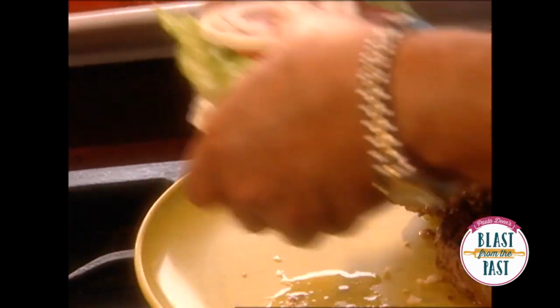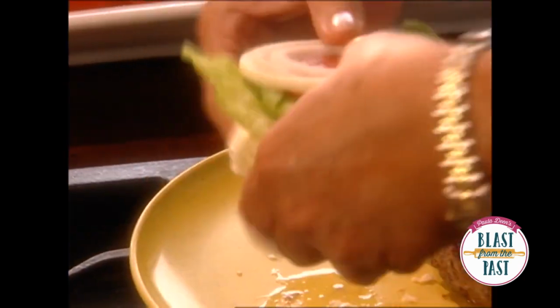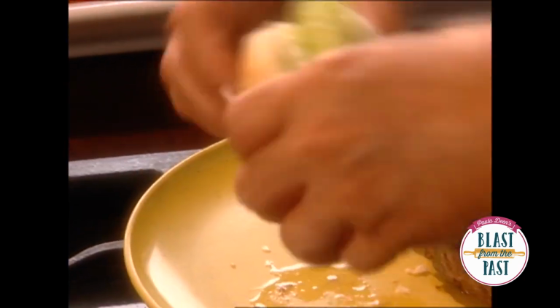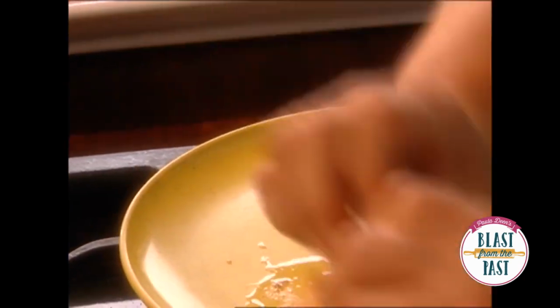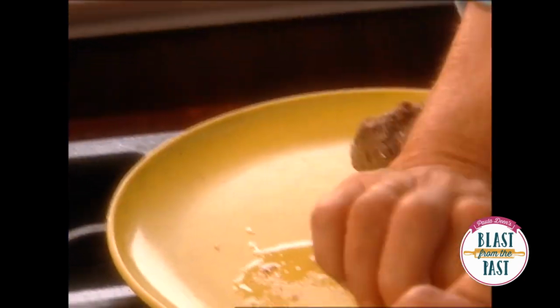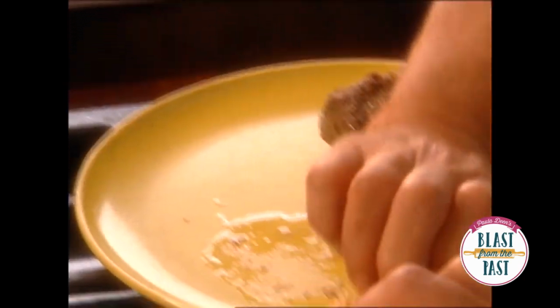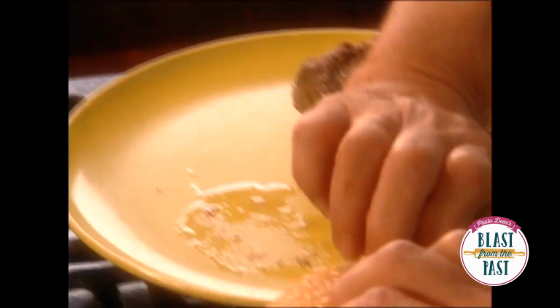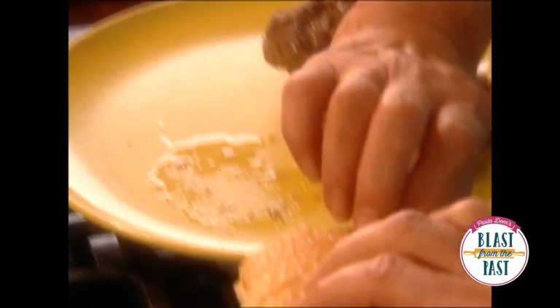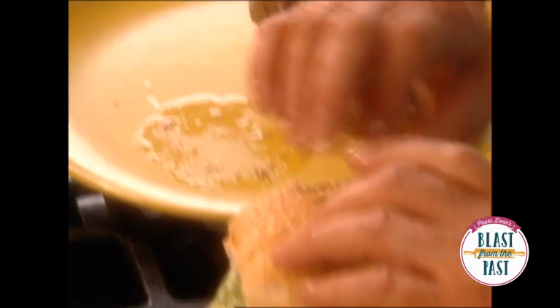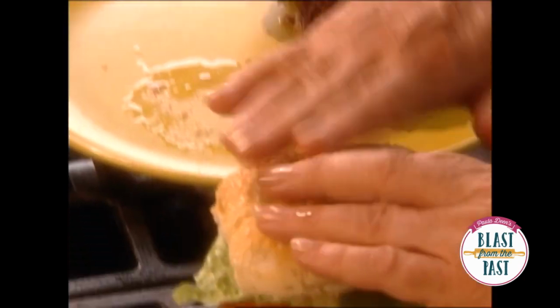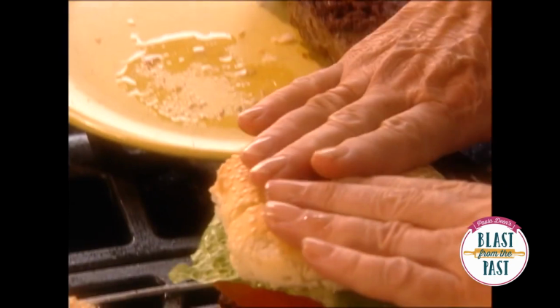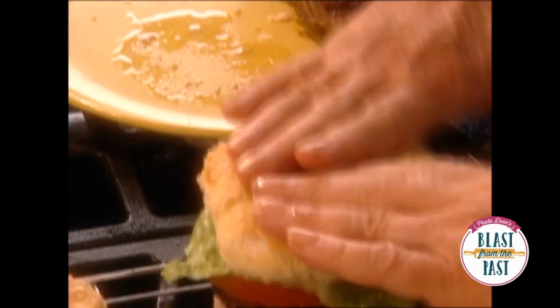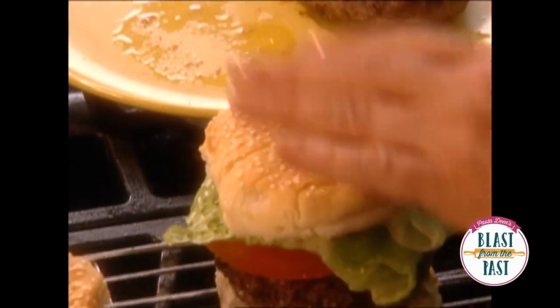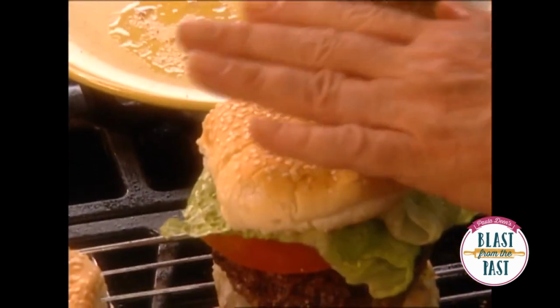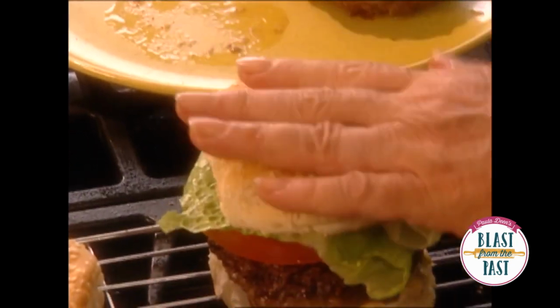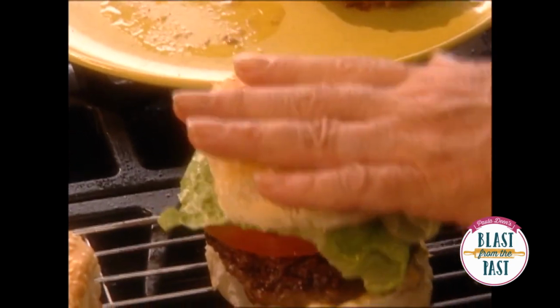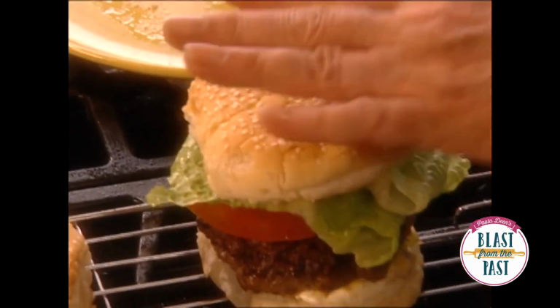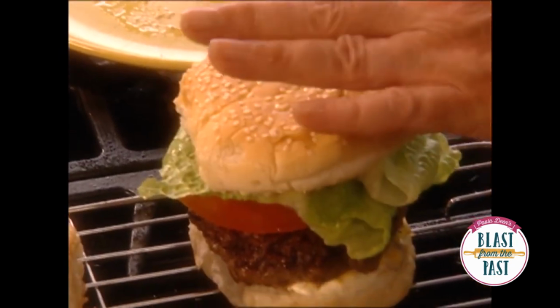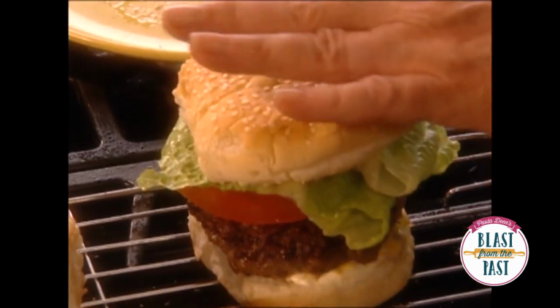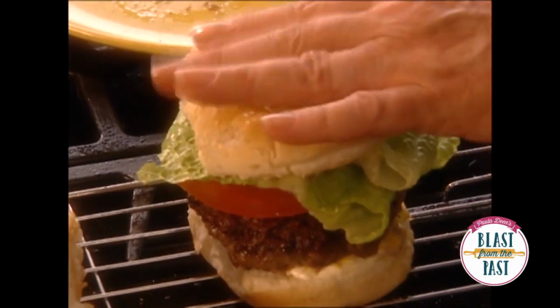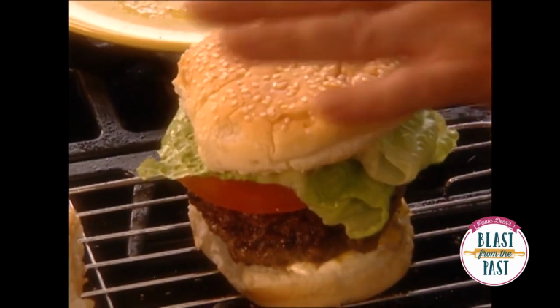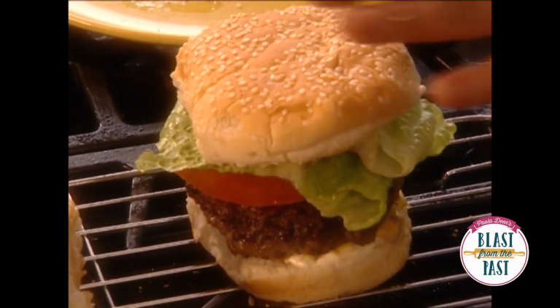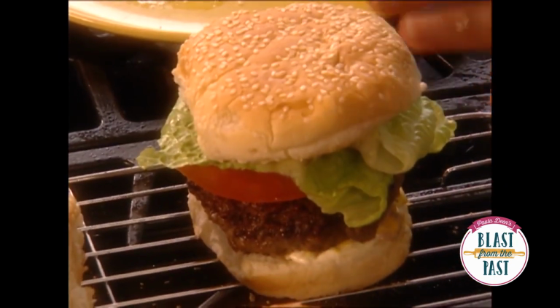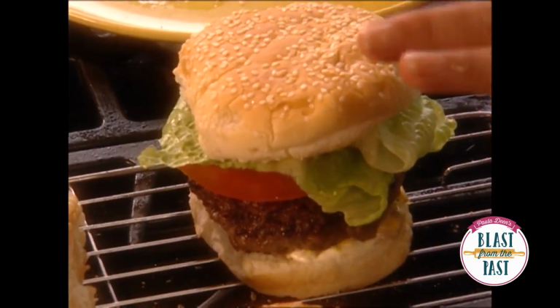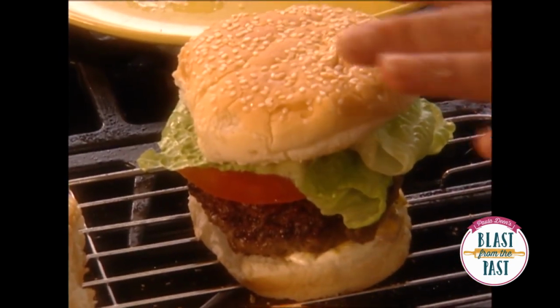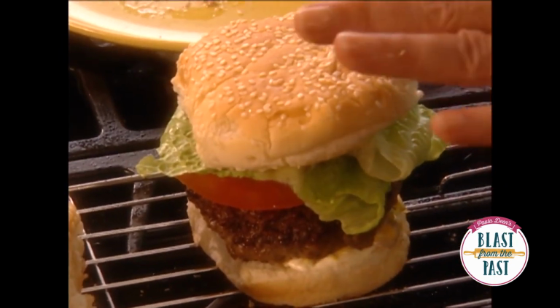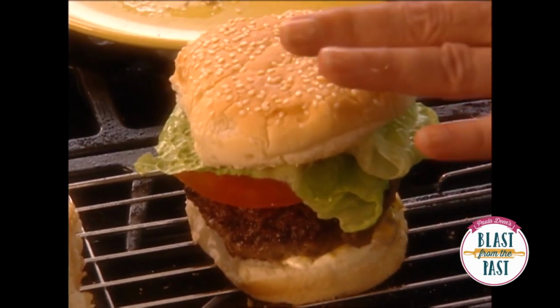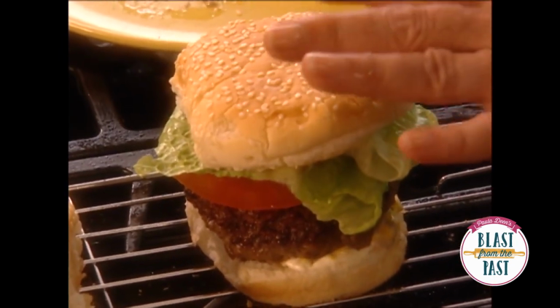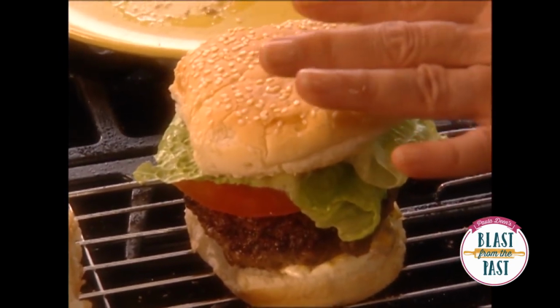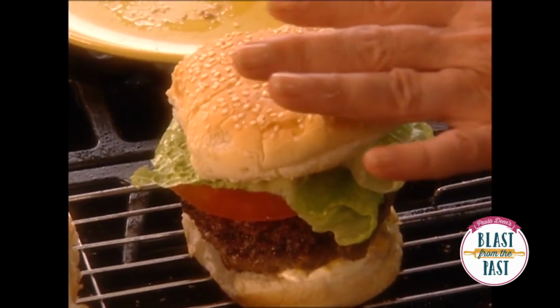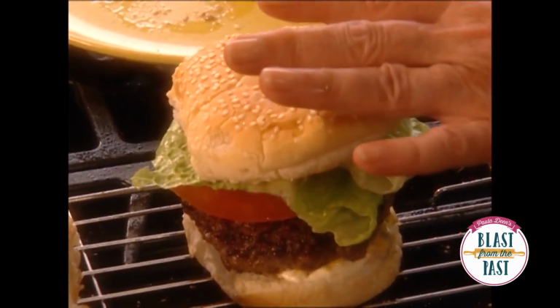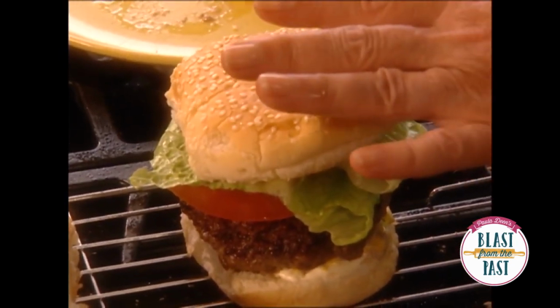Look at that — doesn't that look like a wonderful burger? Can't hardly wait to taste it!